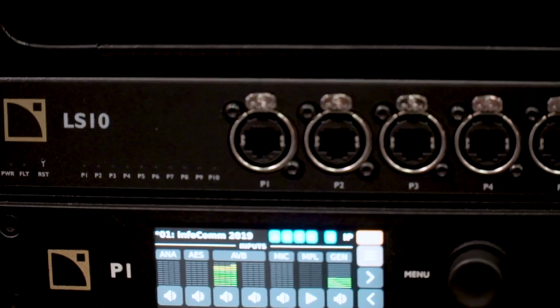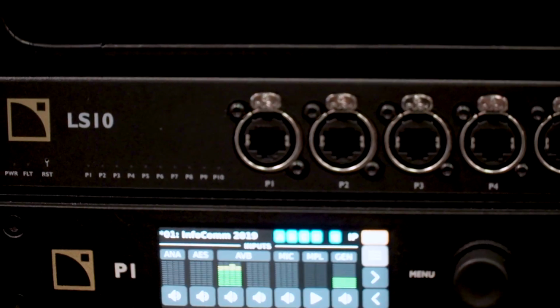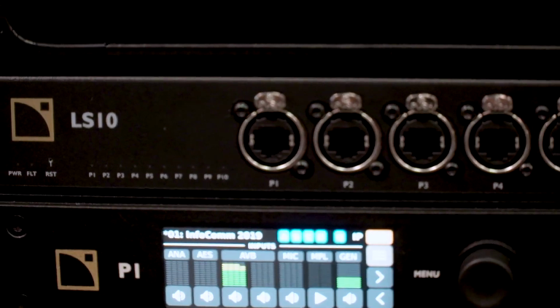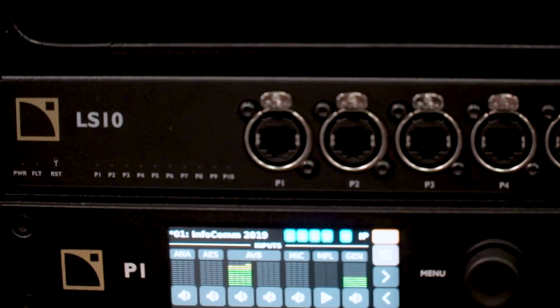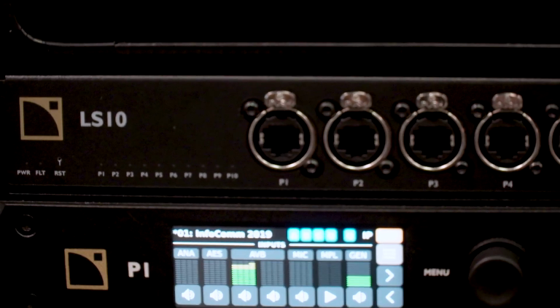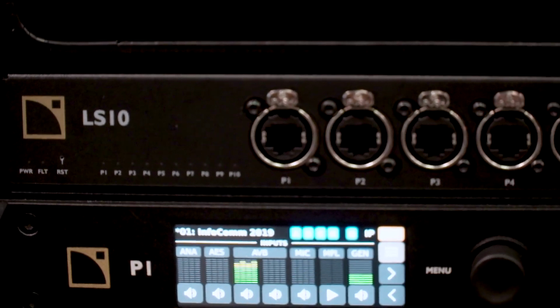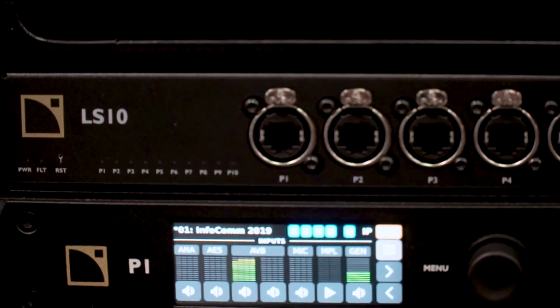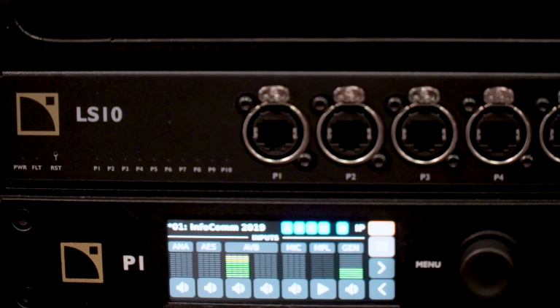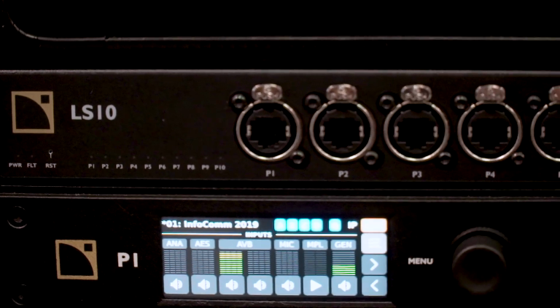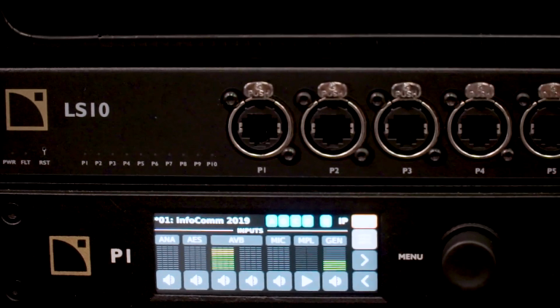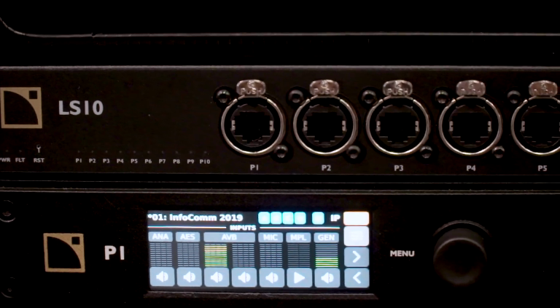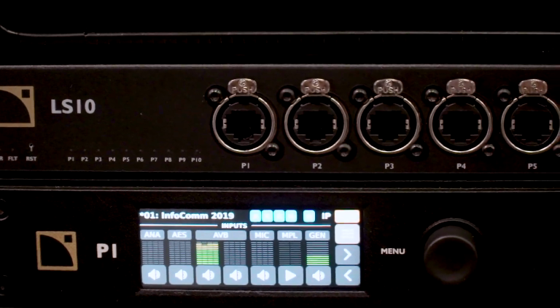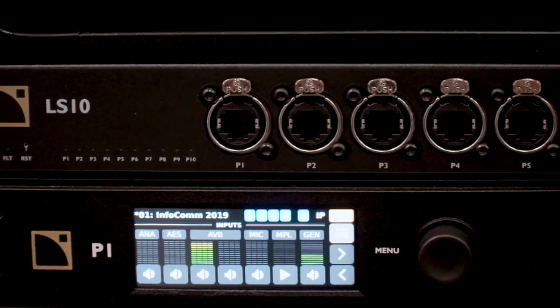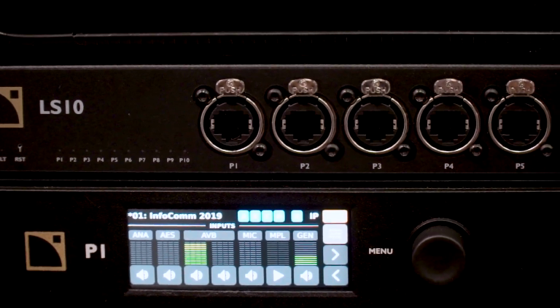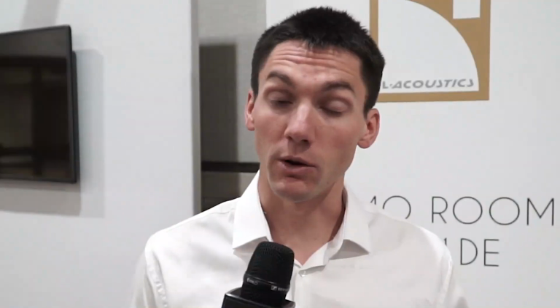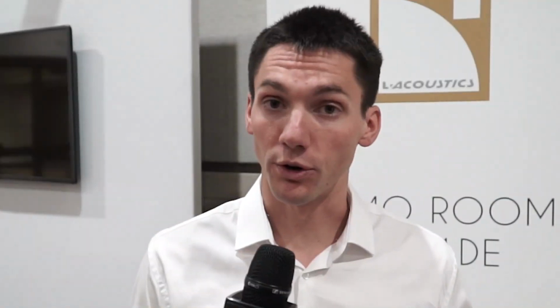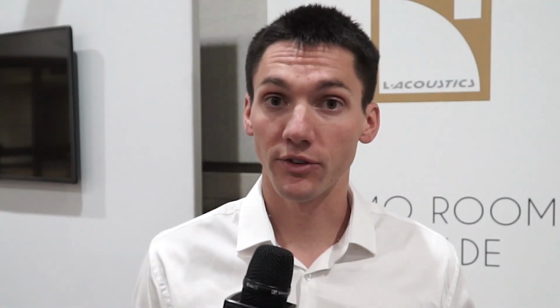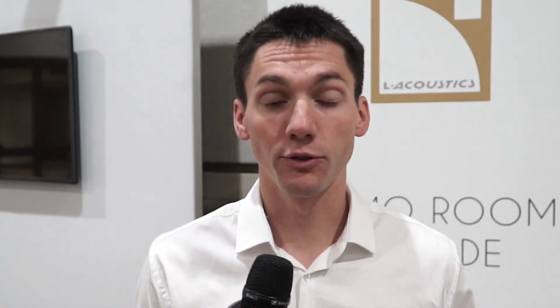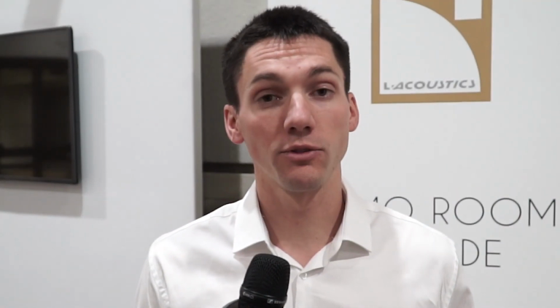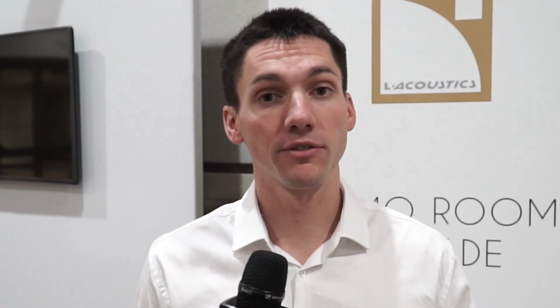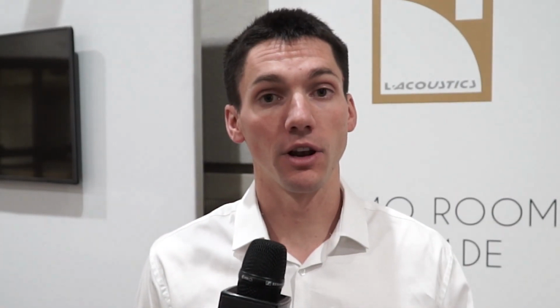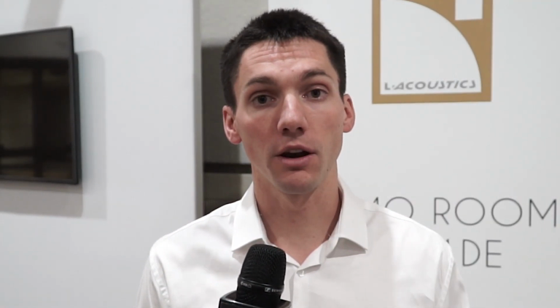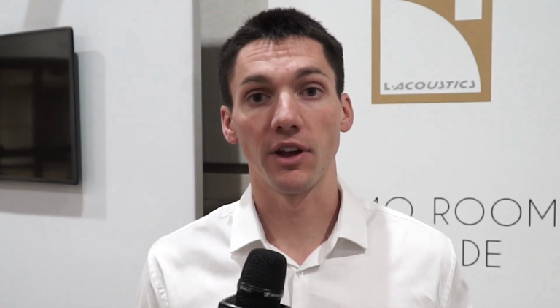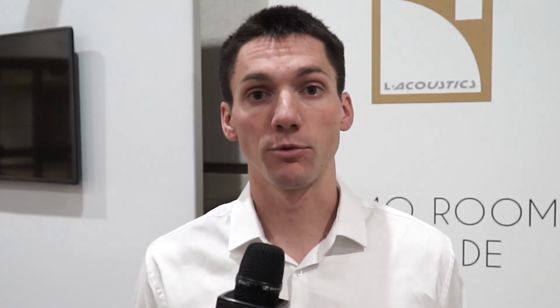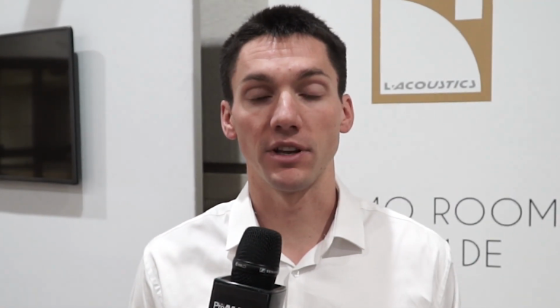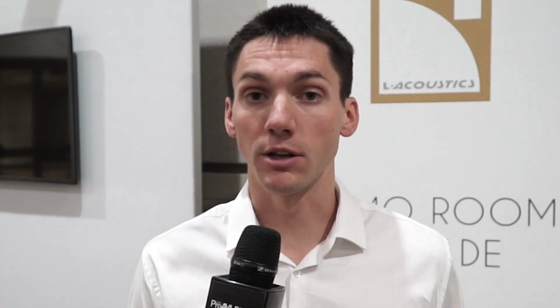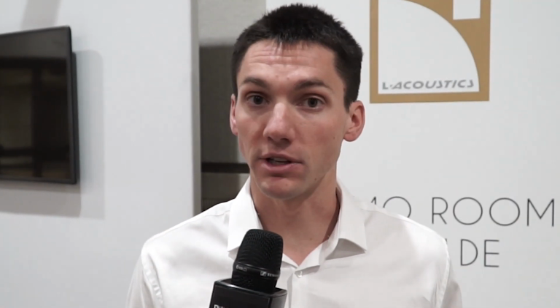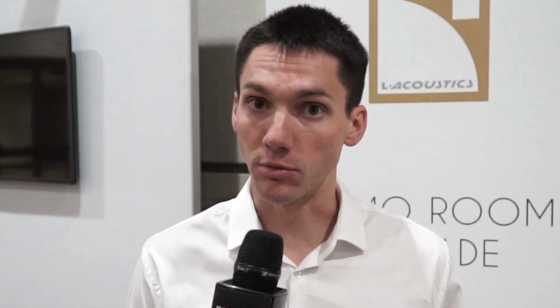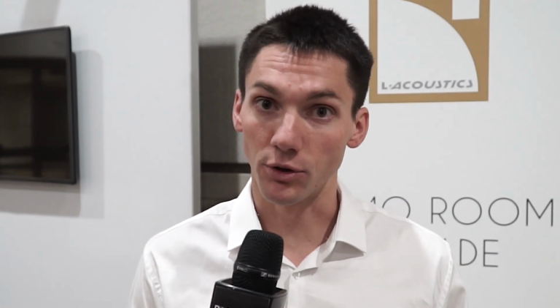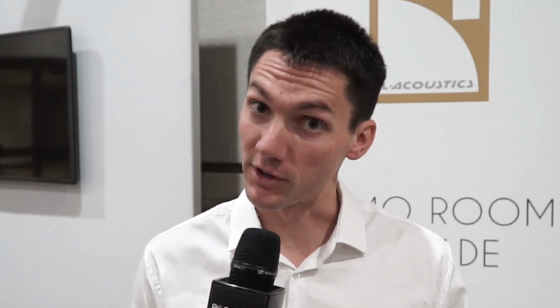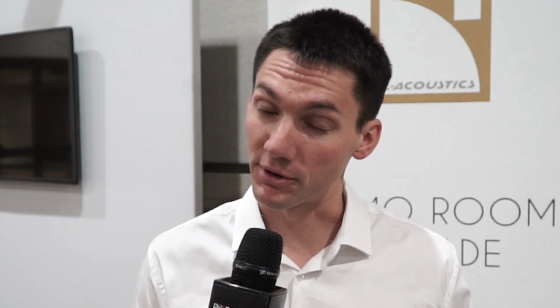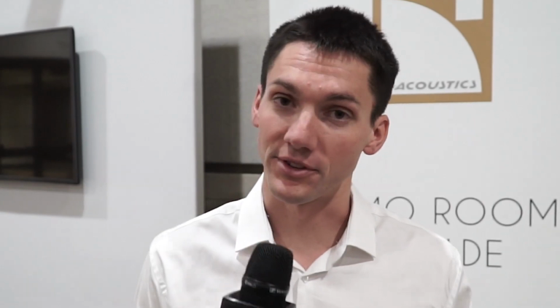We've taken care of all the hard parts of programming and setting up audio networks, so that you have a lot of time creating unbelievable audio experiences.